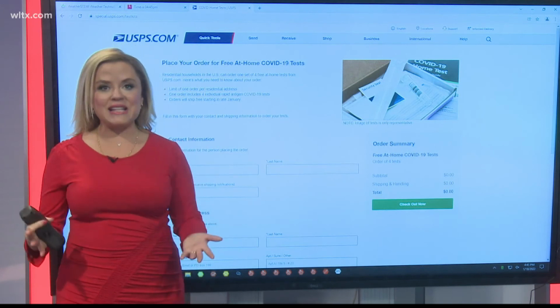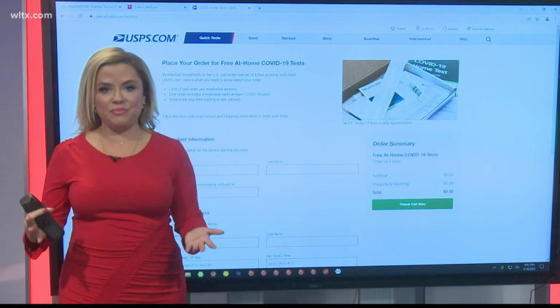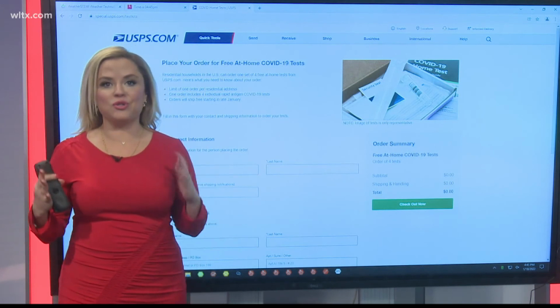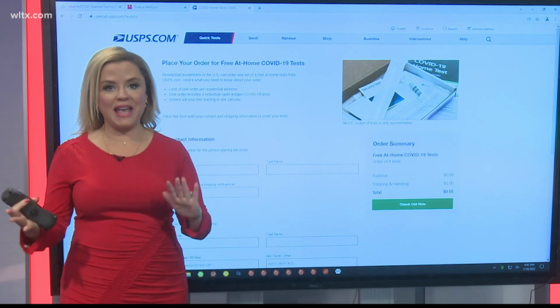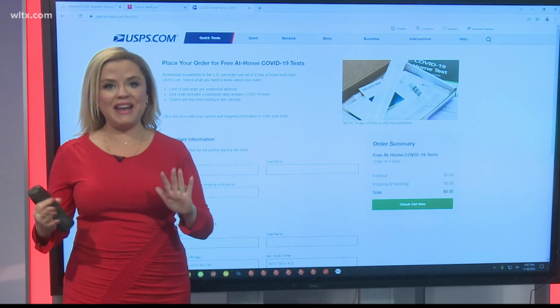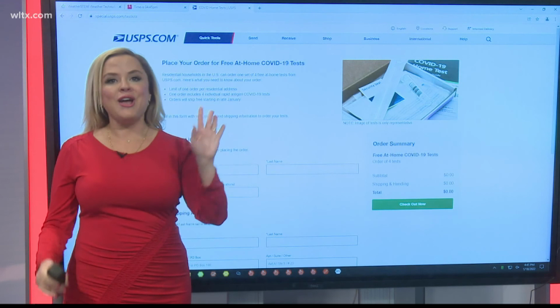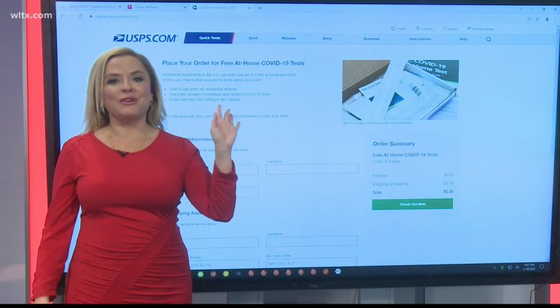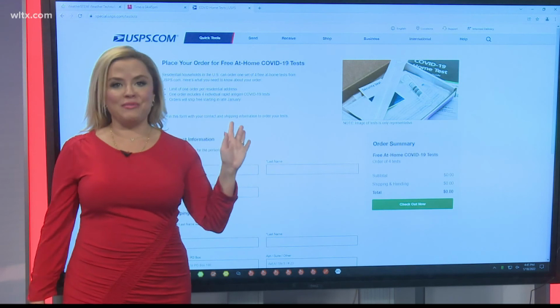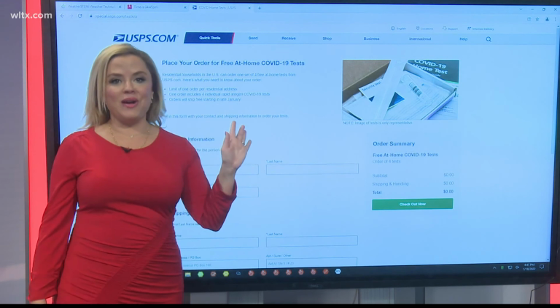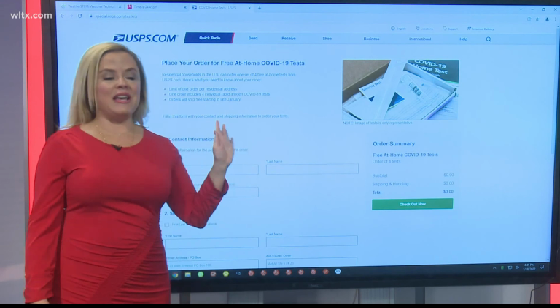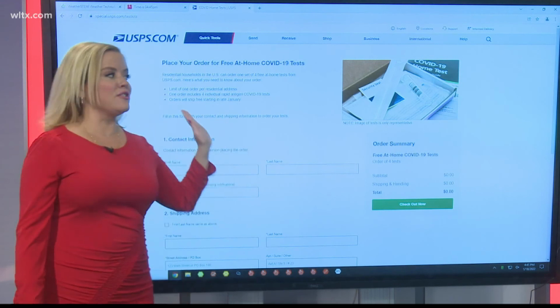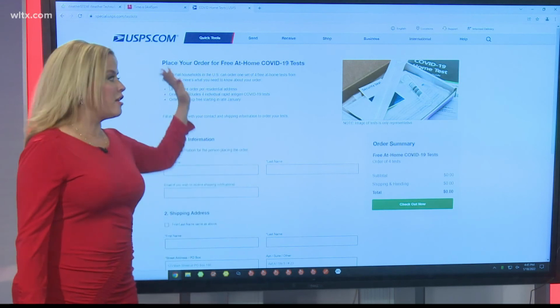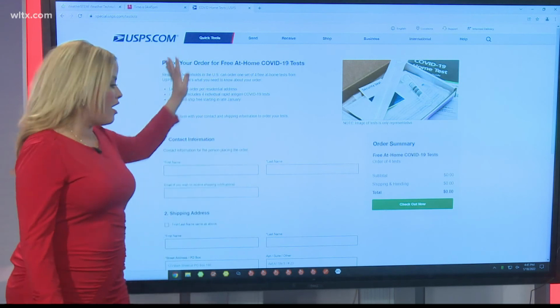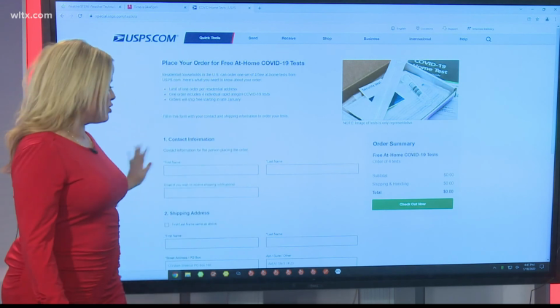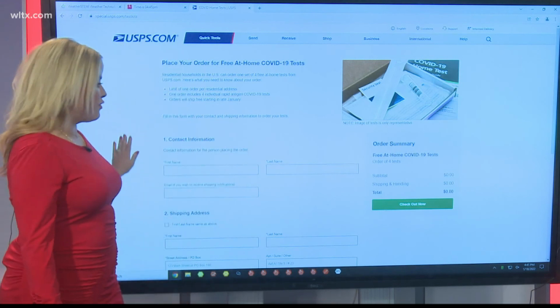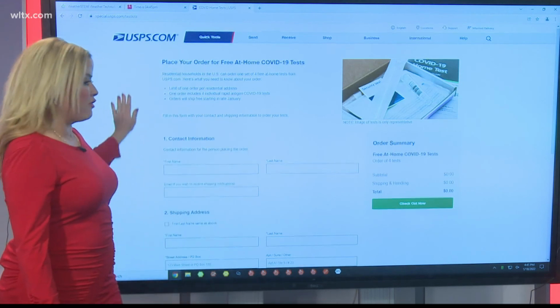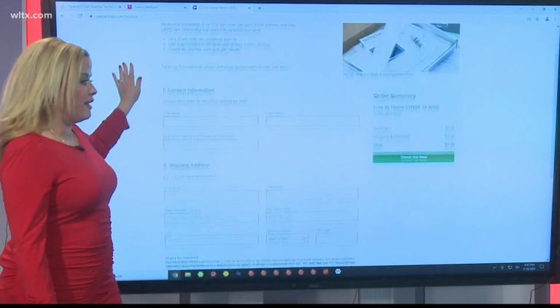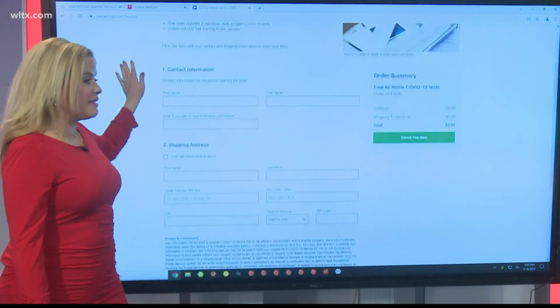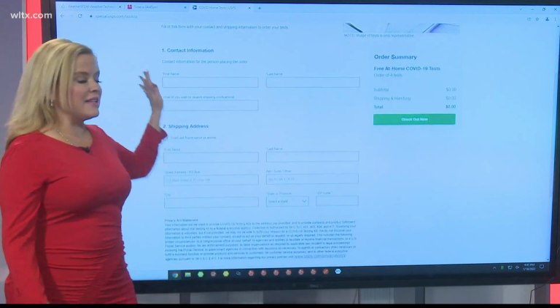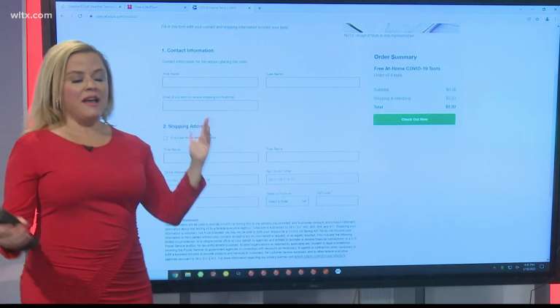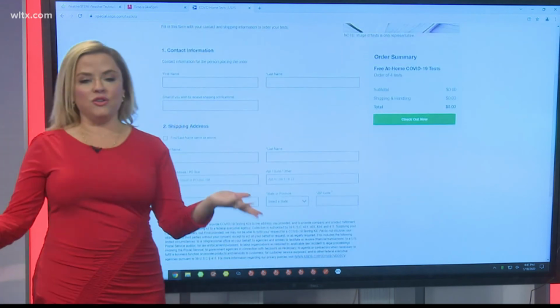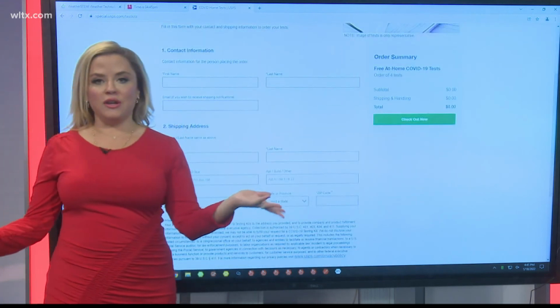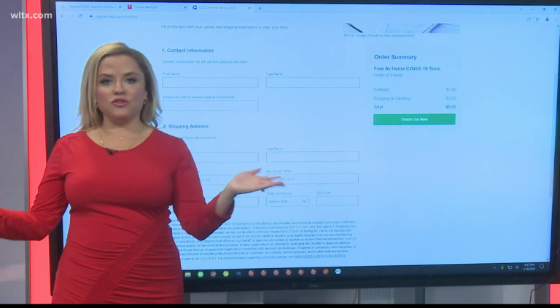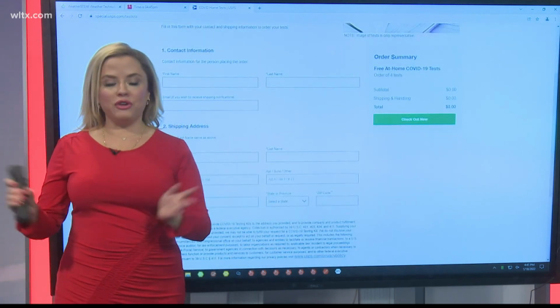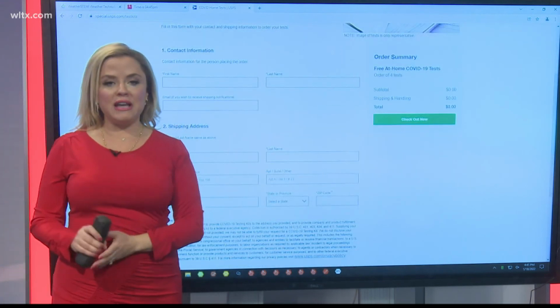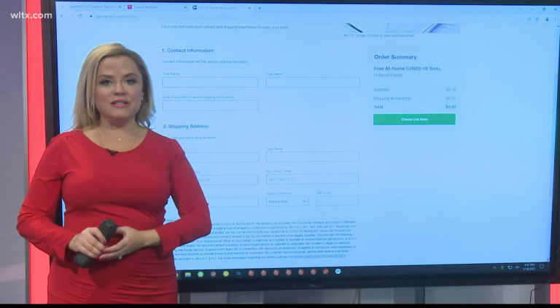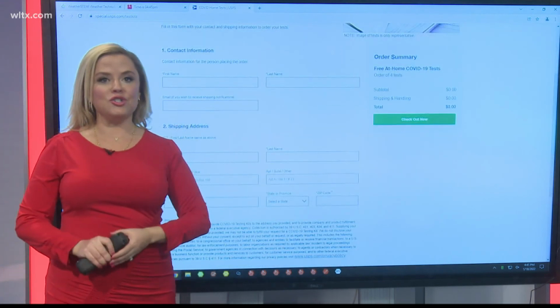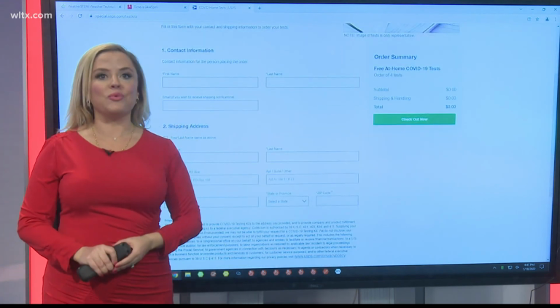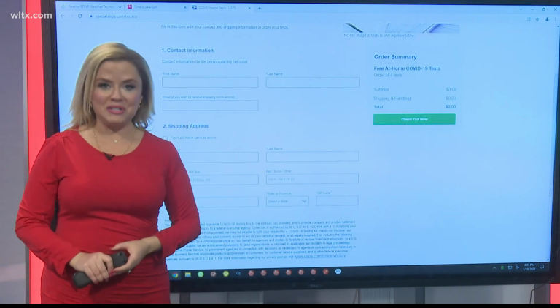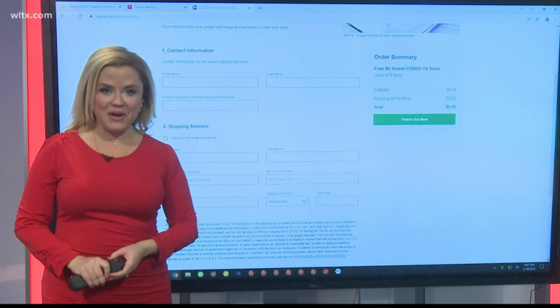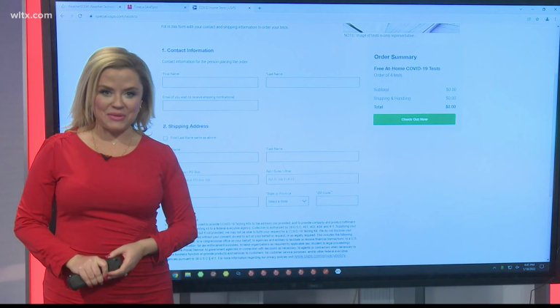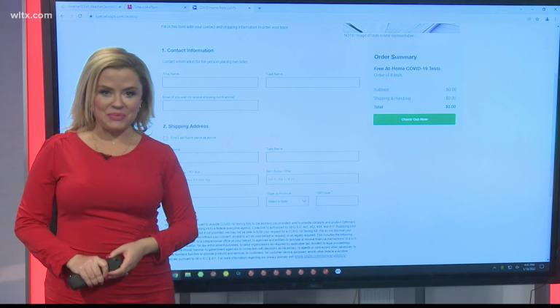It's that simple. Go to WLTX.com, just follow the links, and you can get your free tests shipped right to your house.